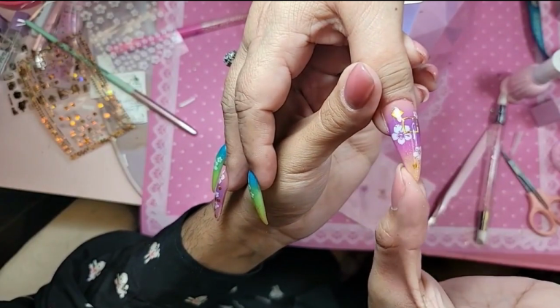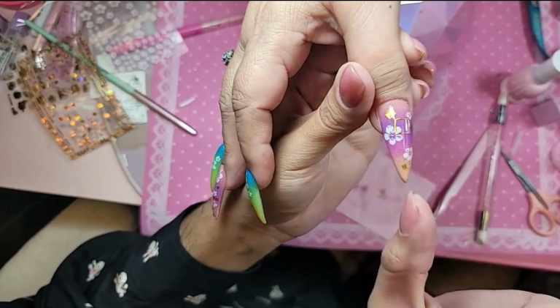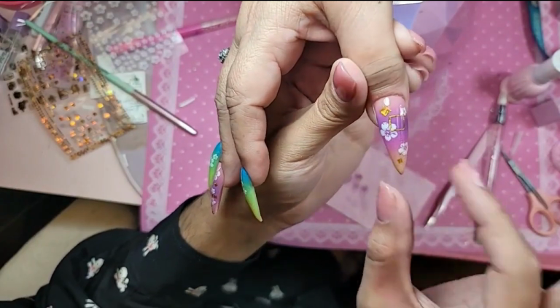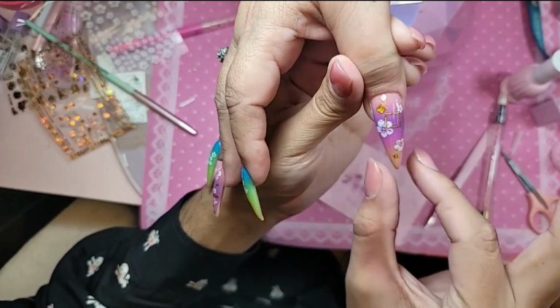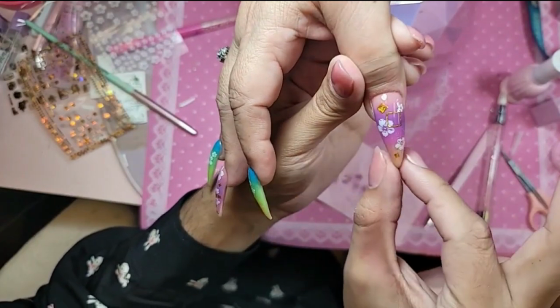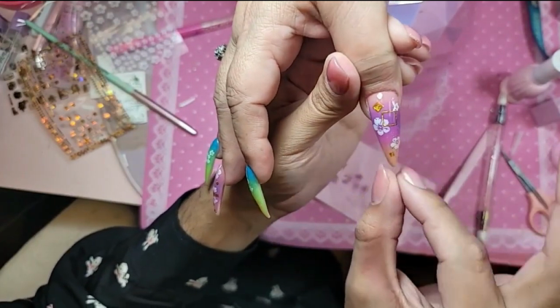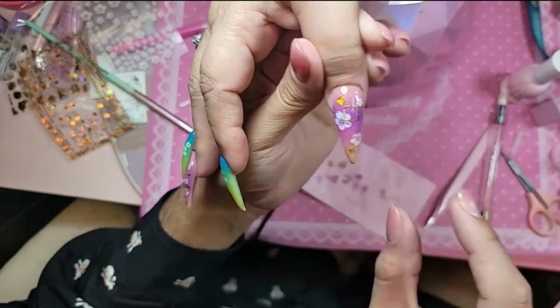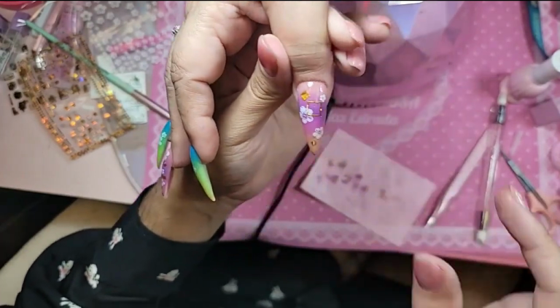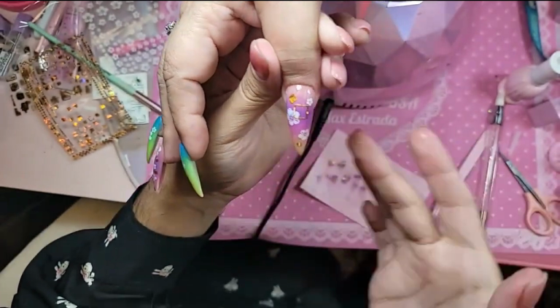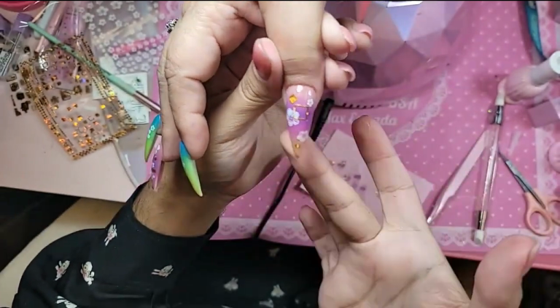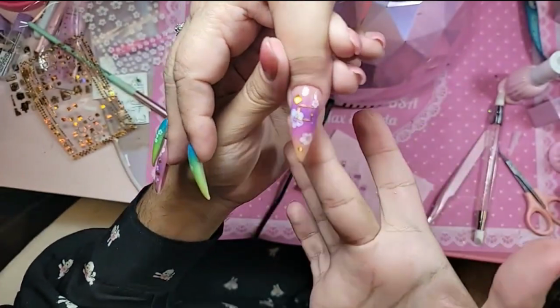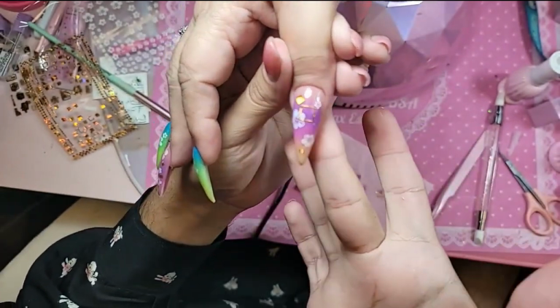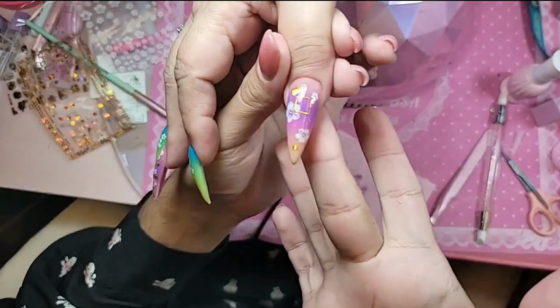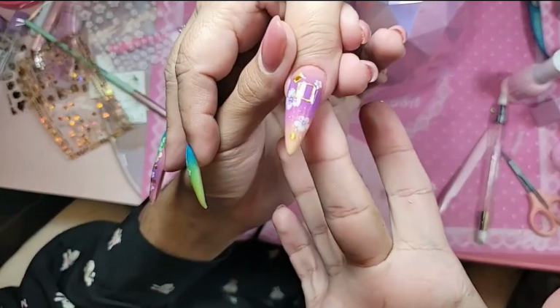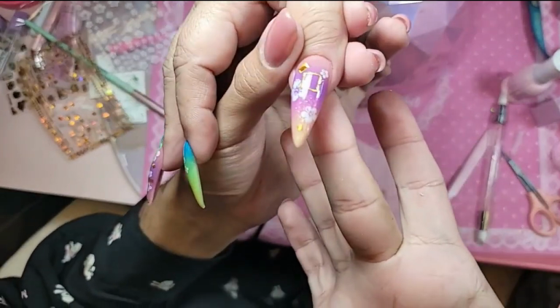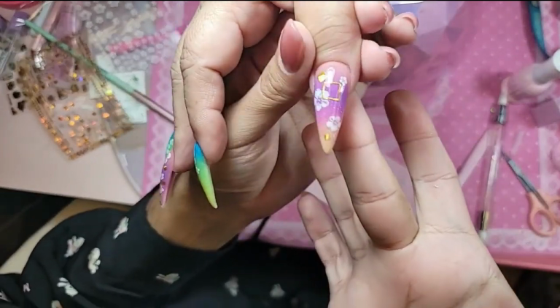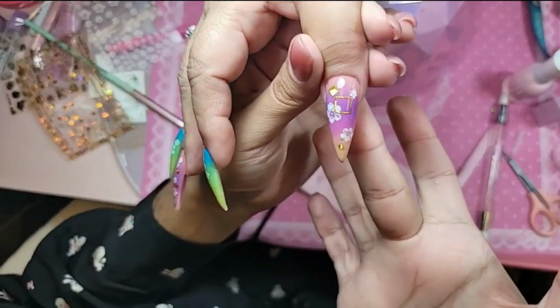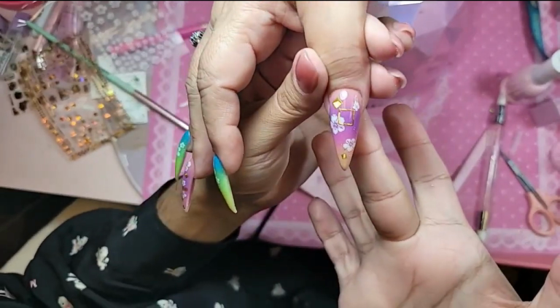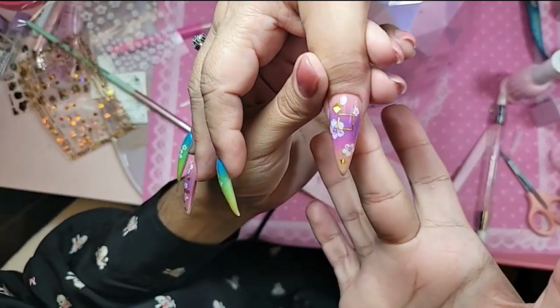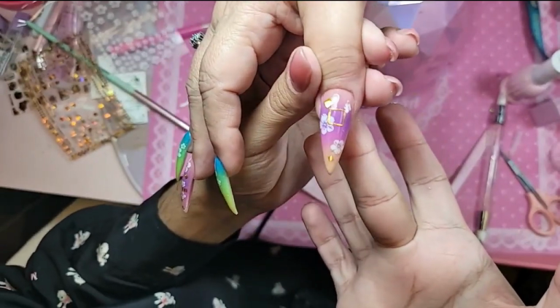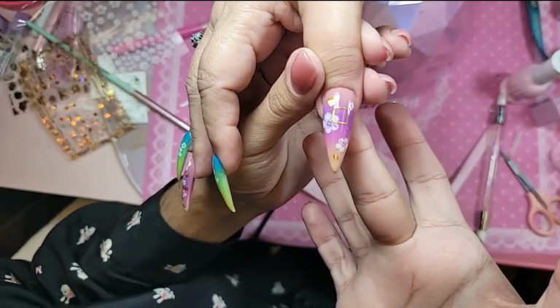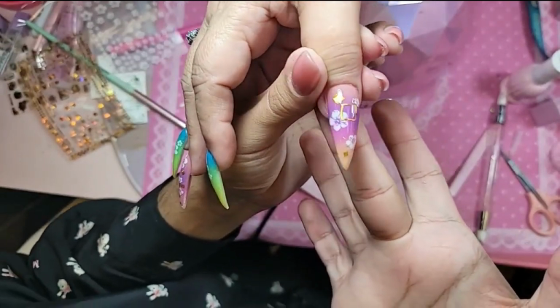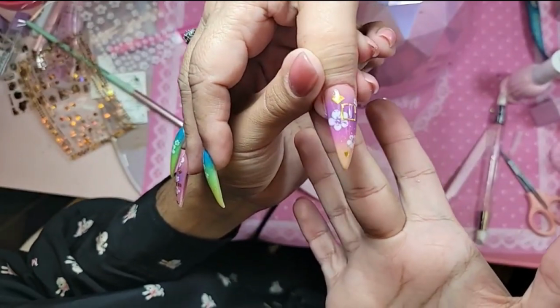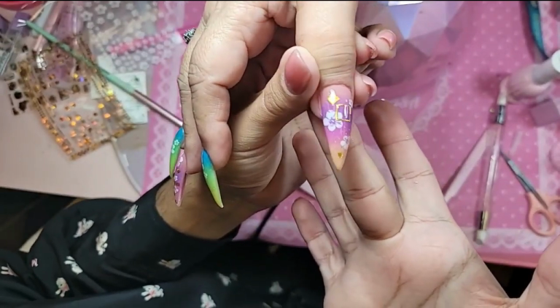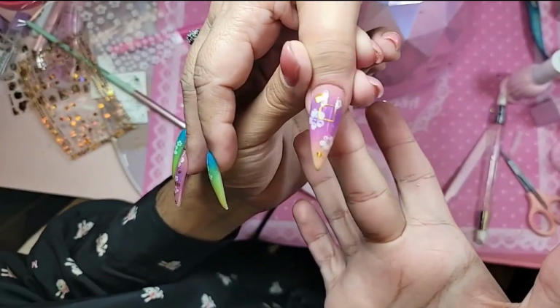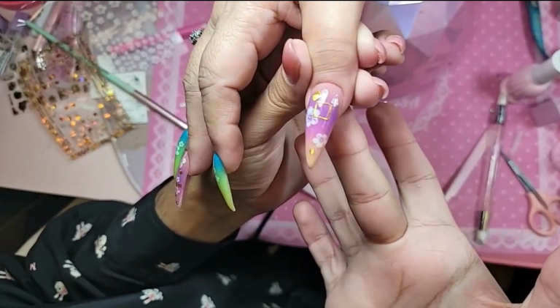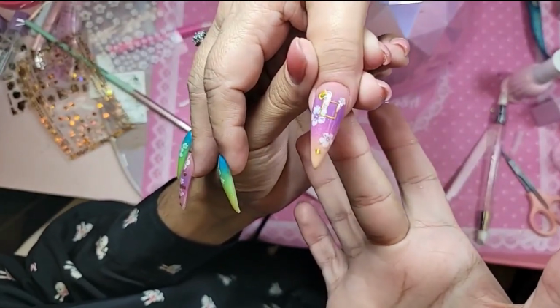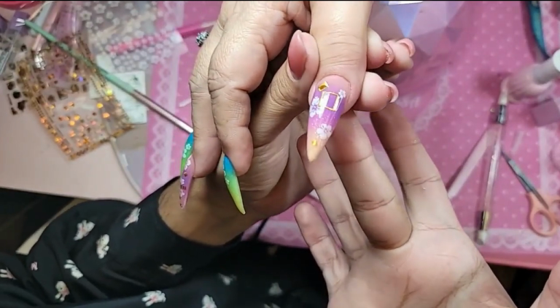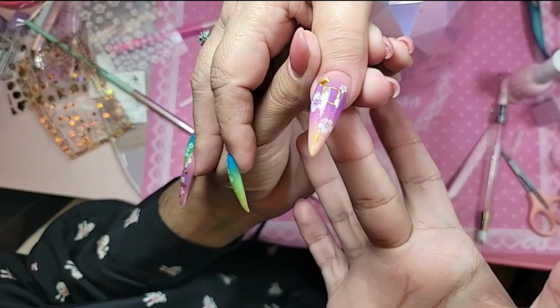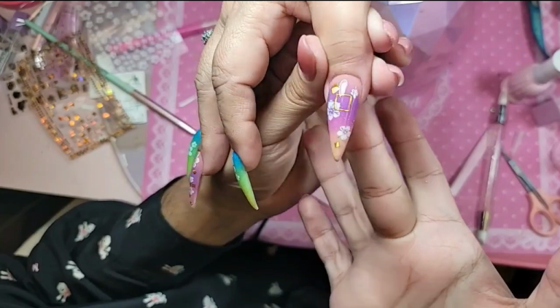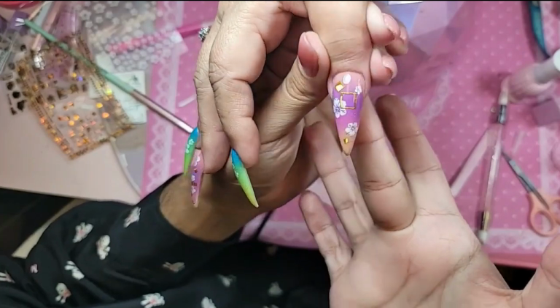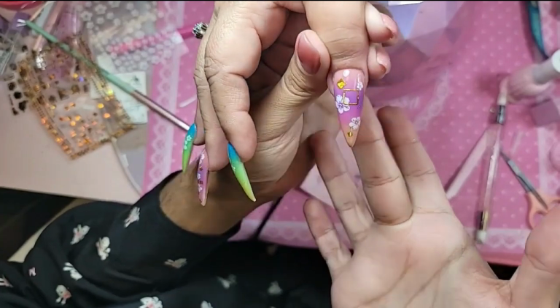Beautiful, look at that! Let's bake it for one minute.